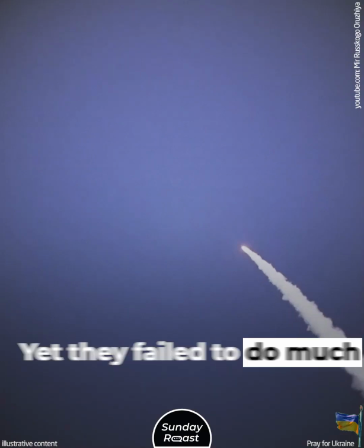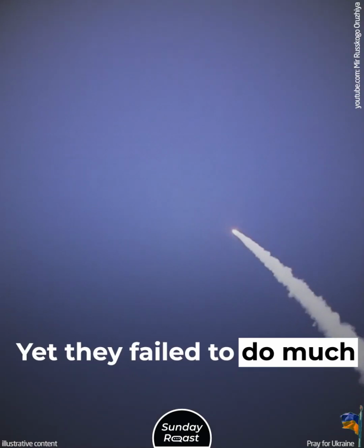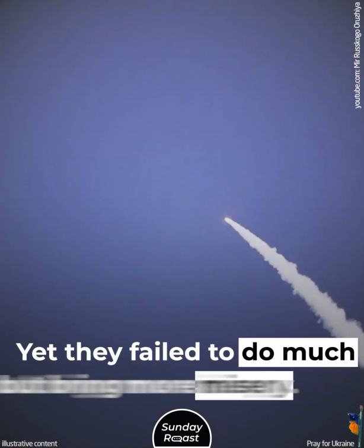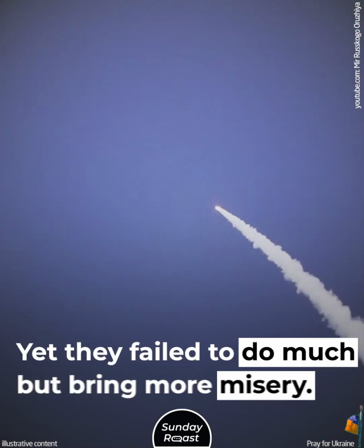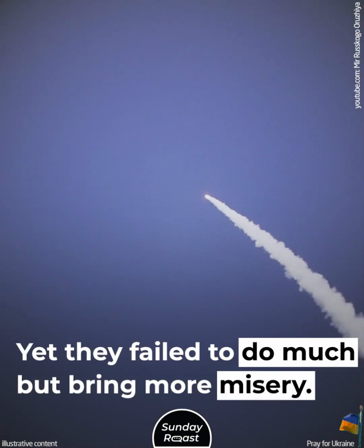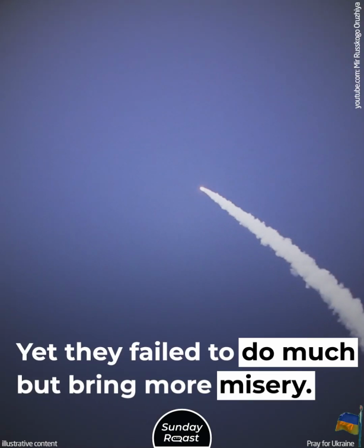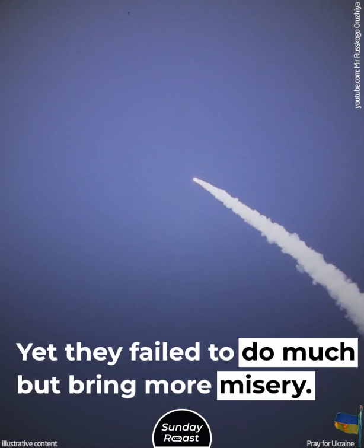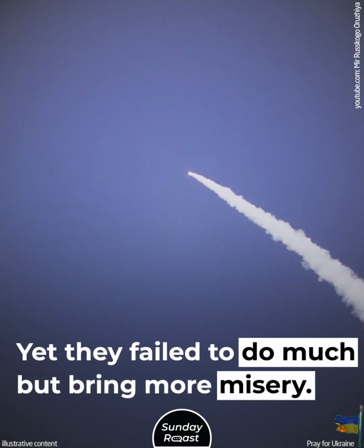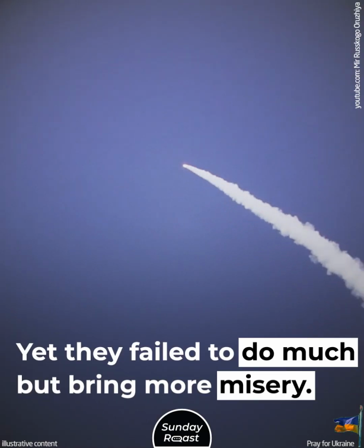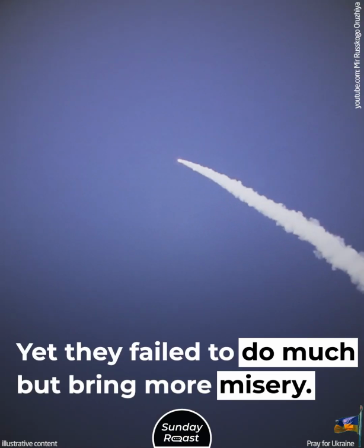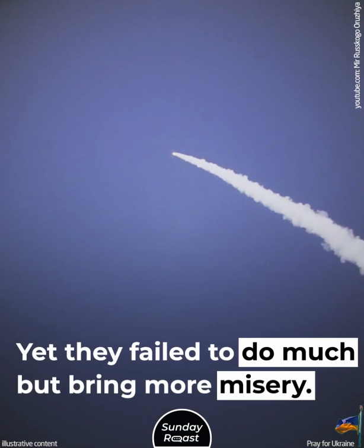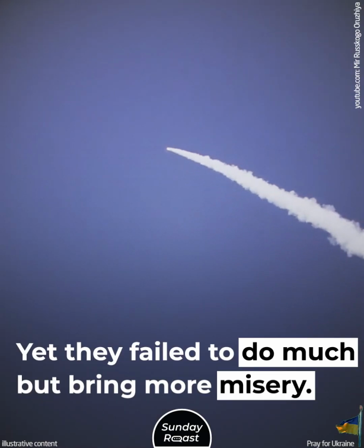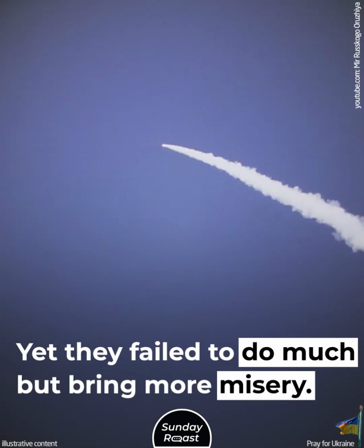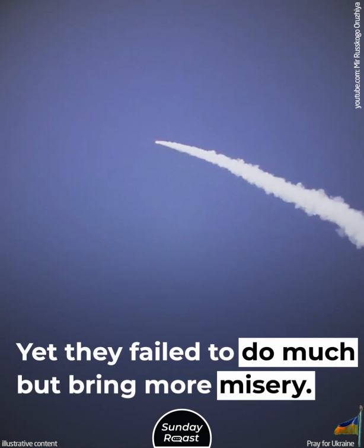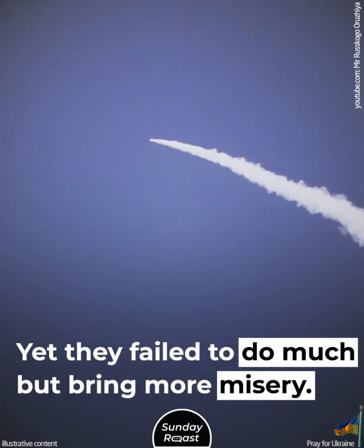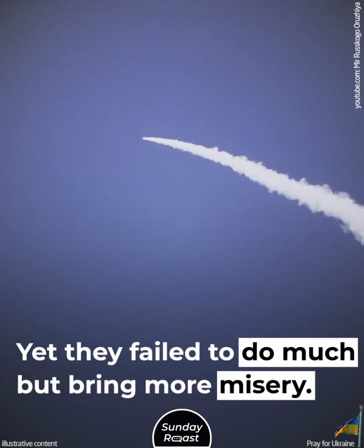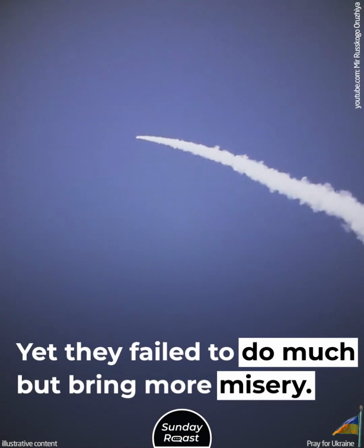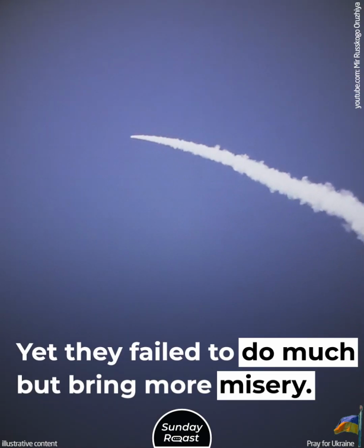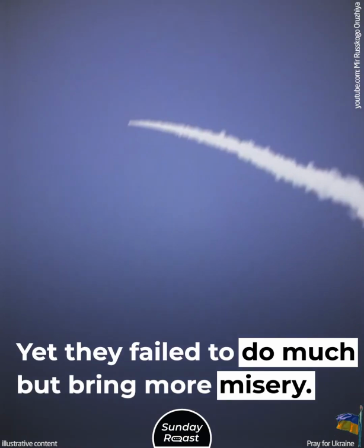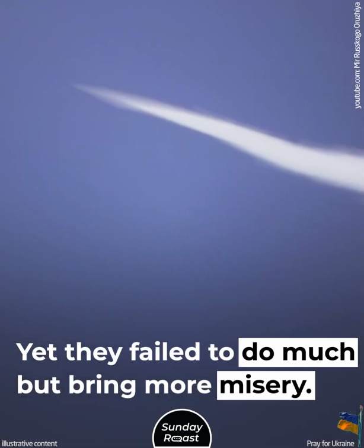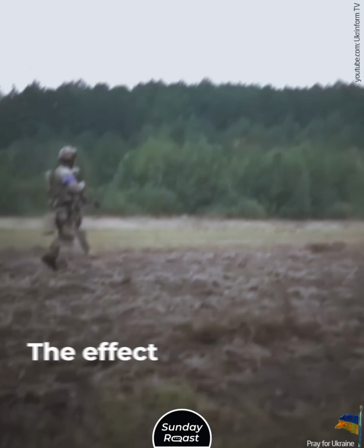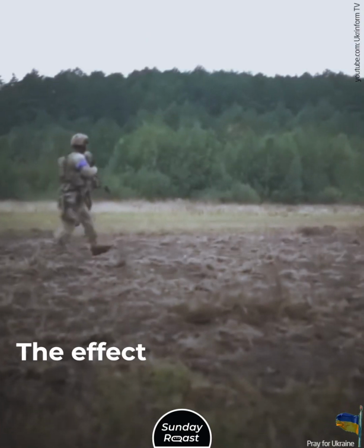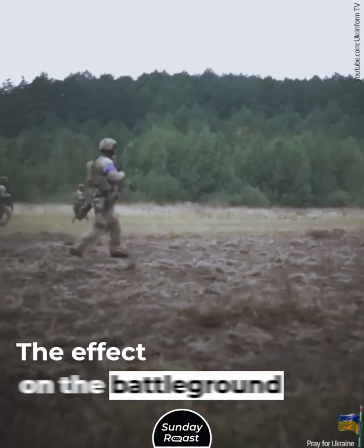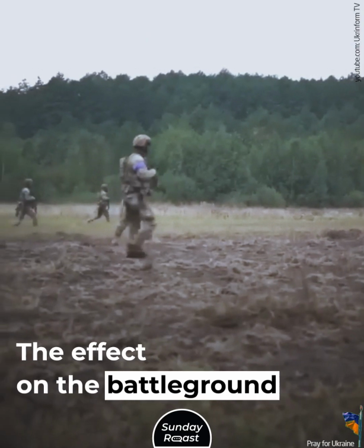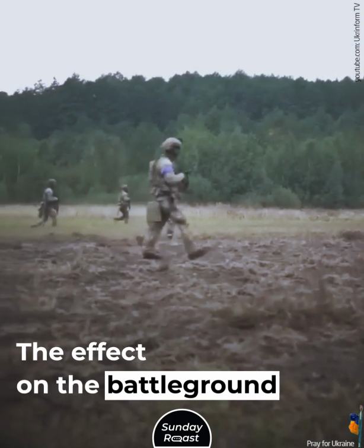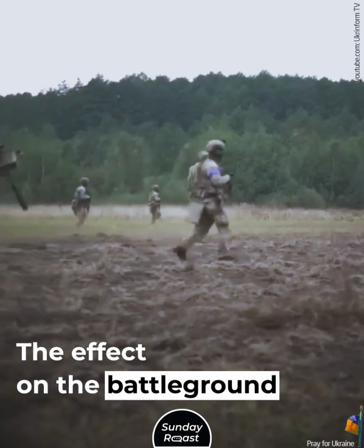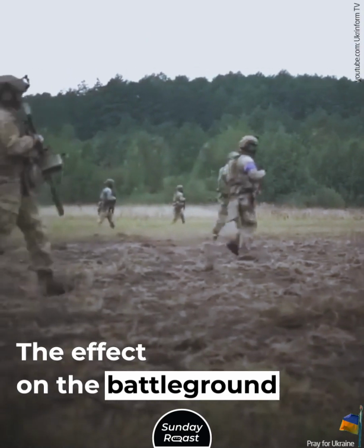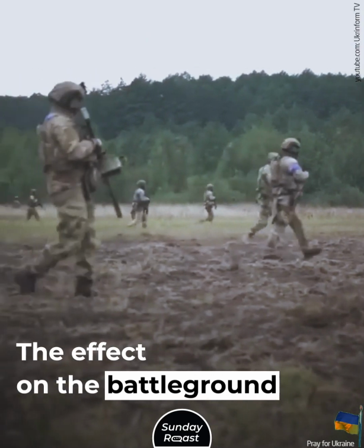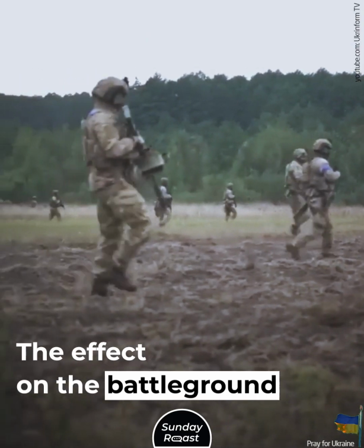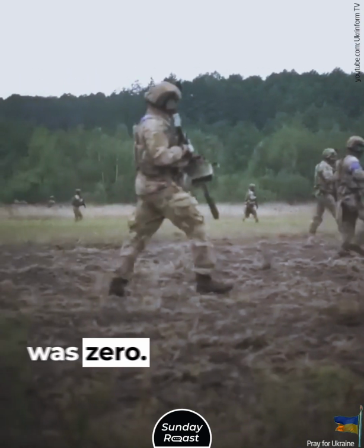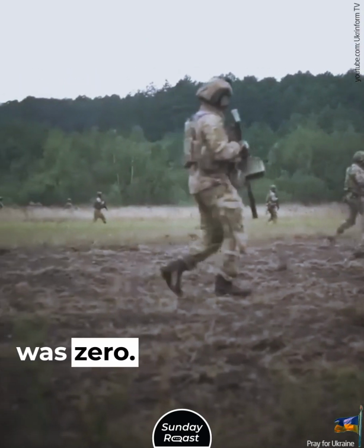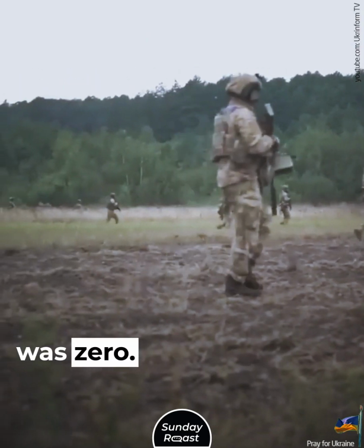Yet they failed to do much but bring more misery. The effect on the battleground was zero.